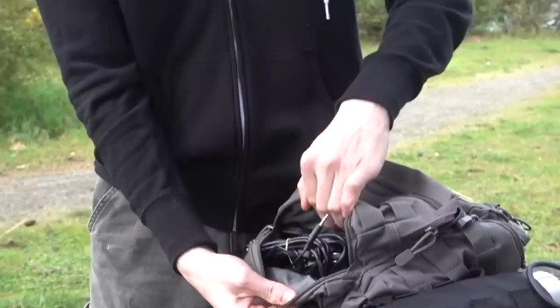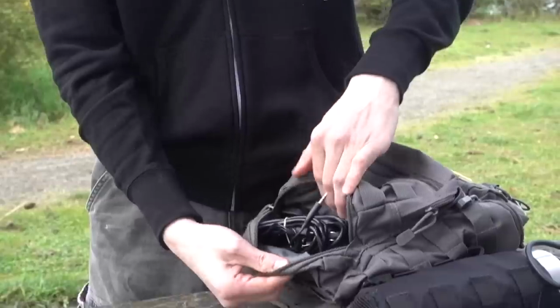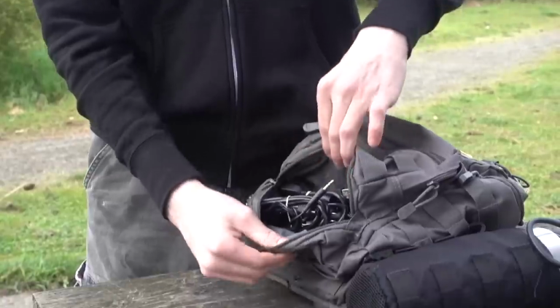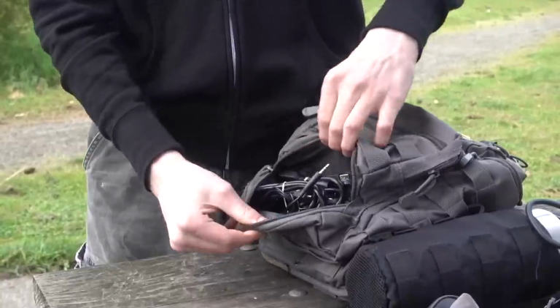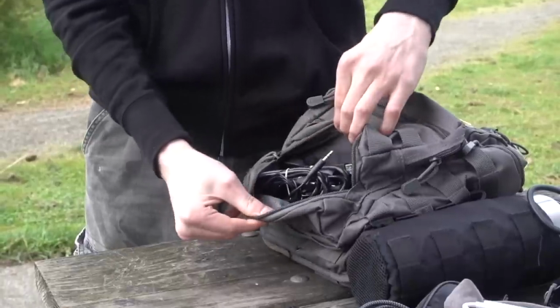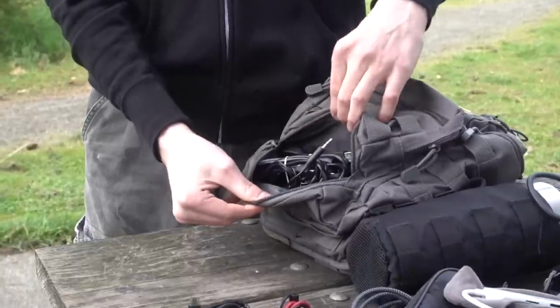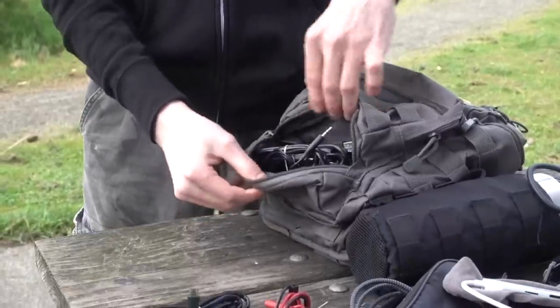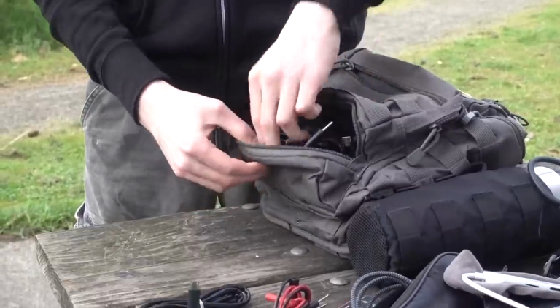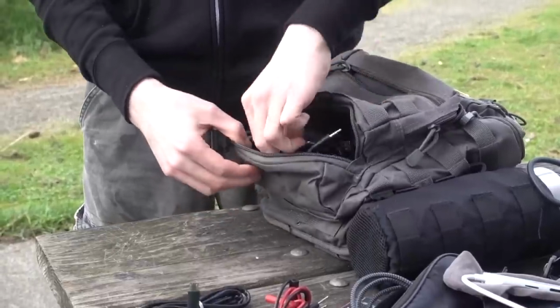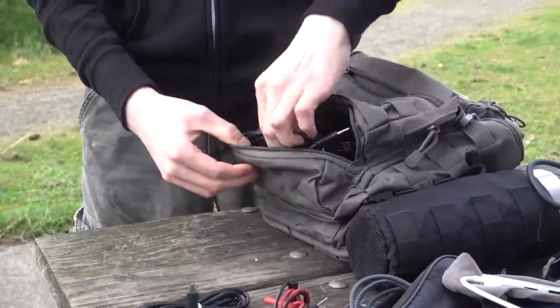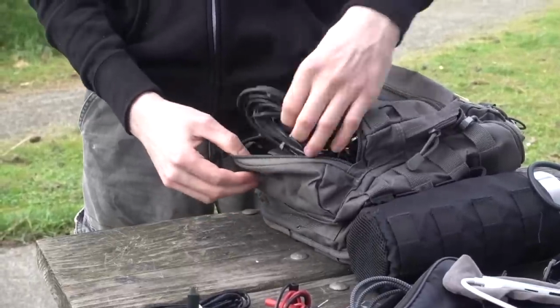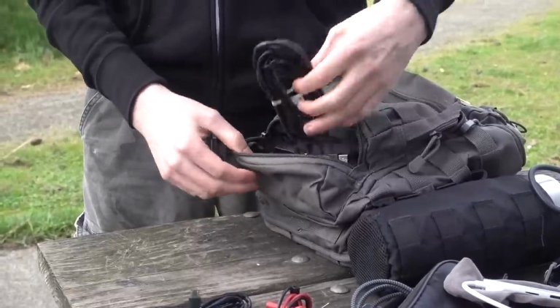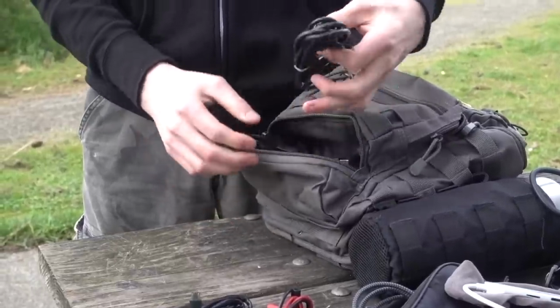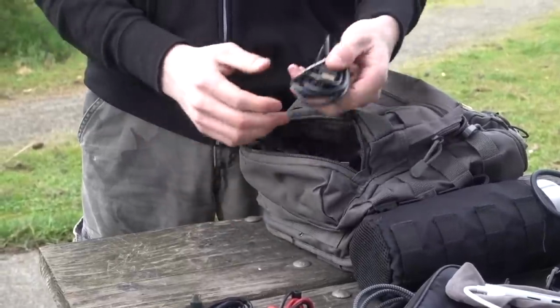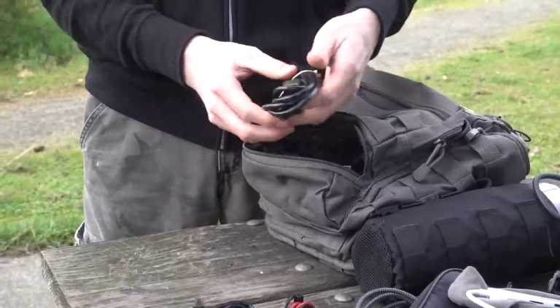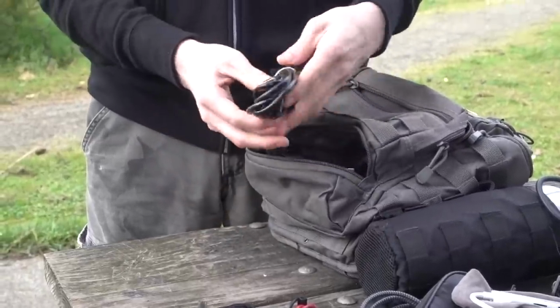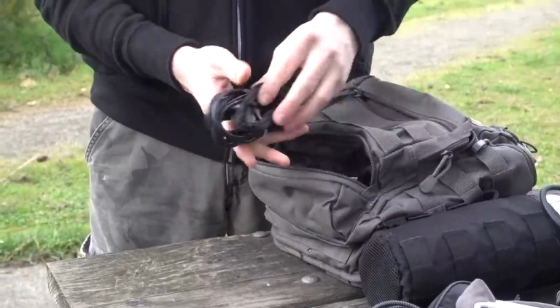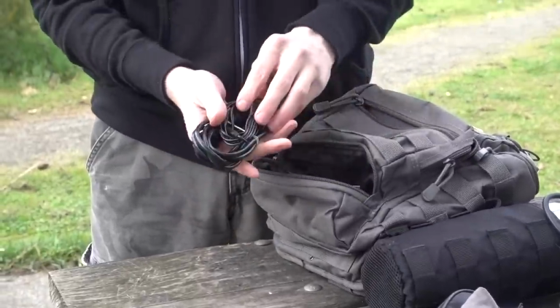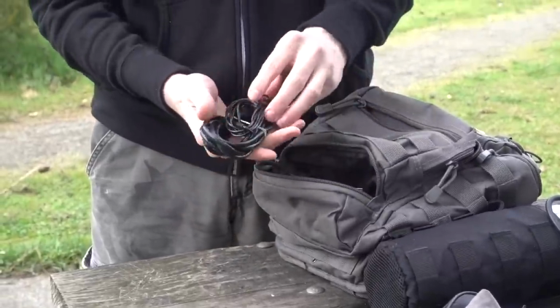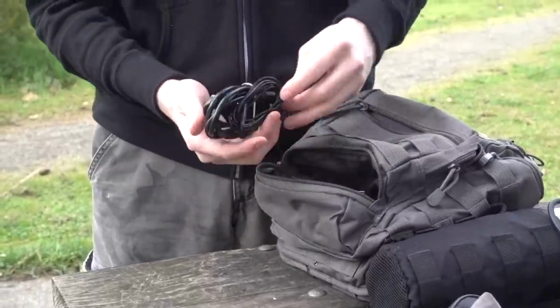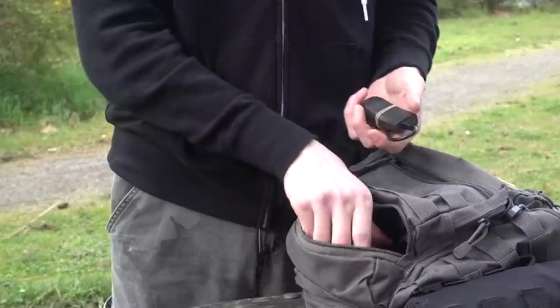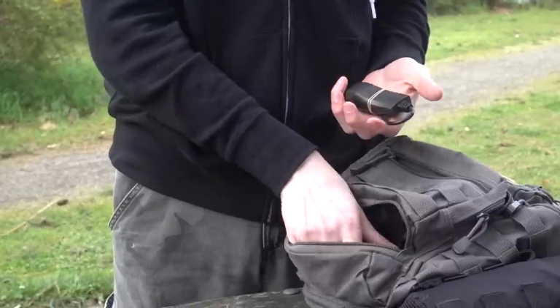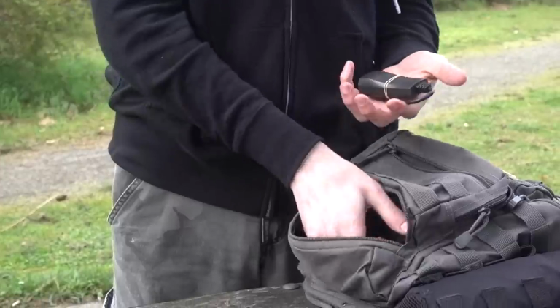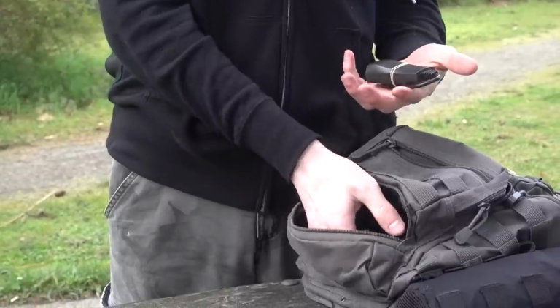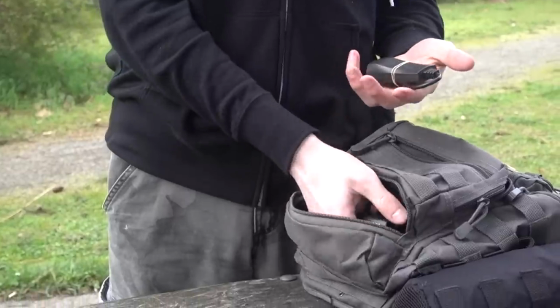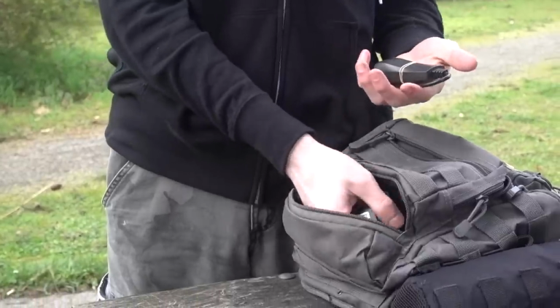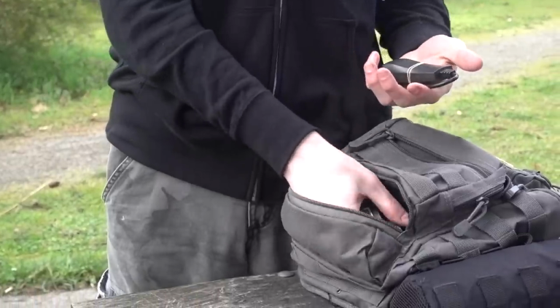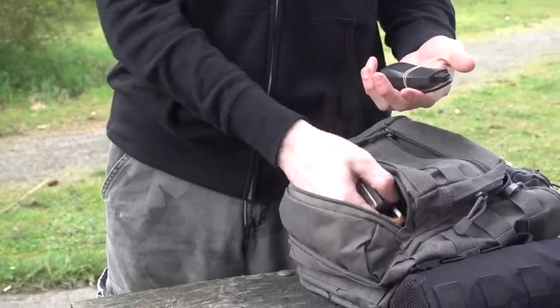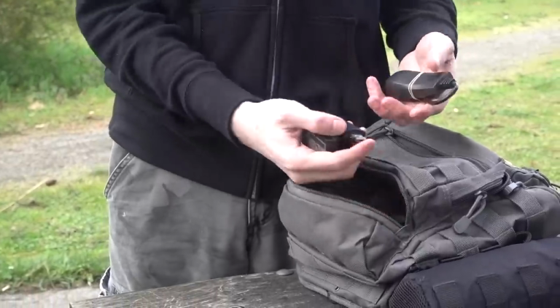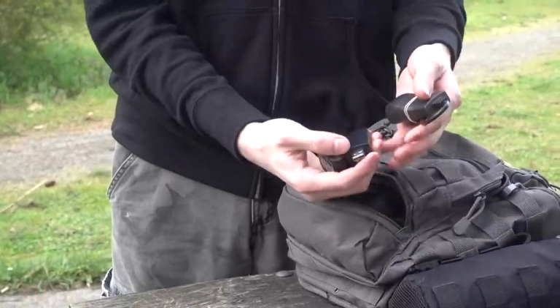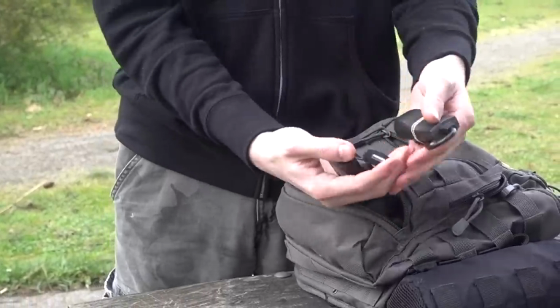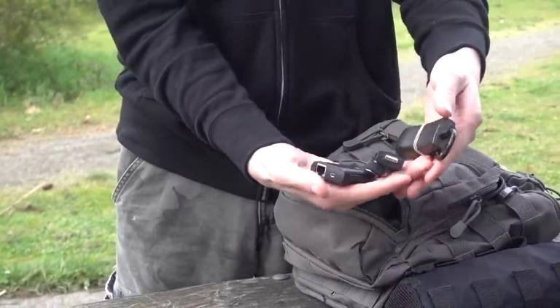Down here in this little pouch I just have some cables, and of course all the Hack5 goodies.